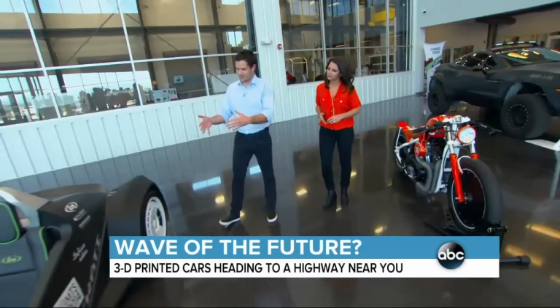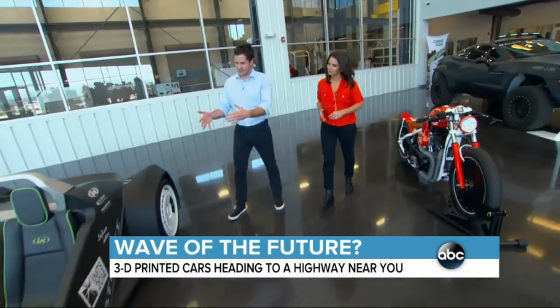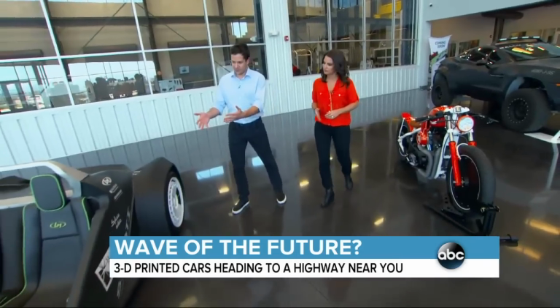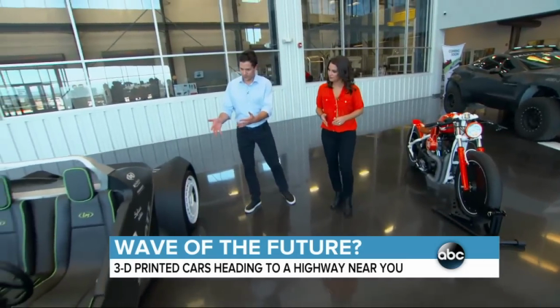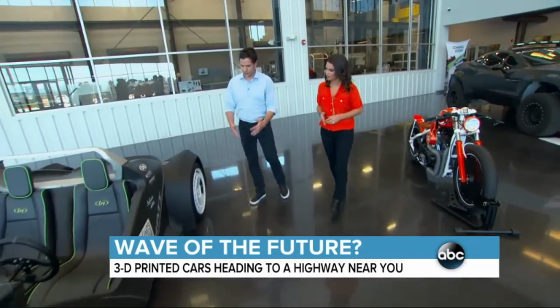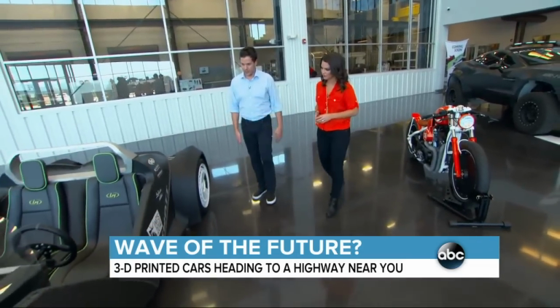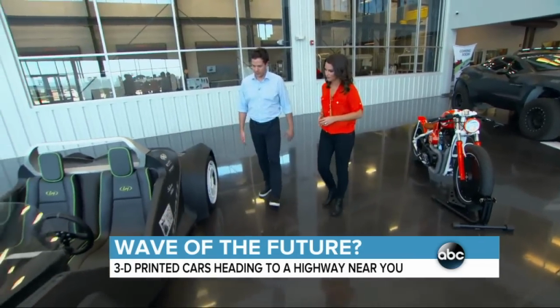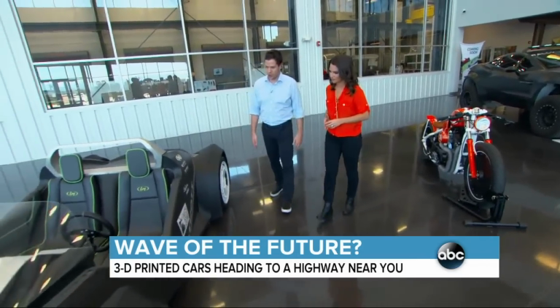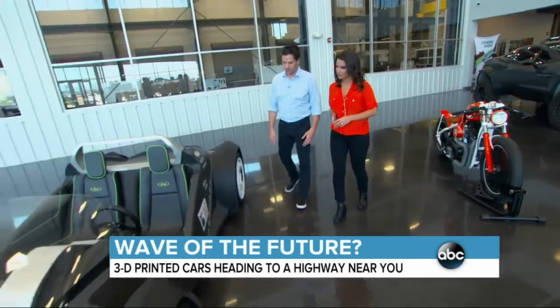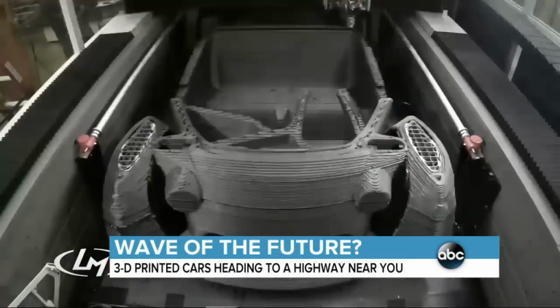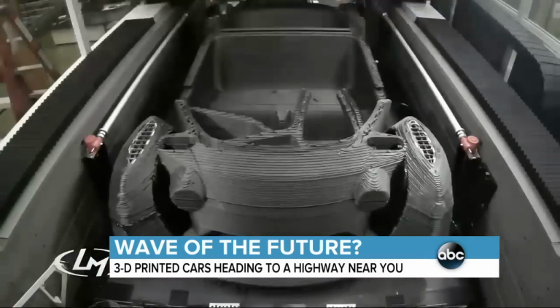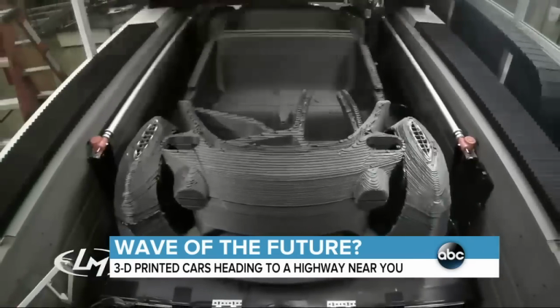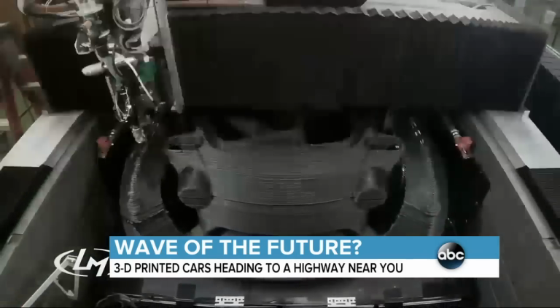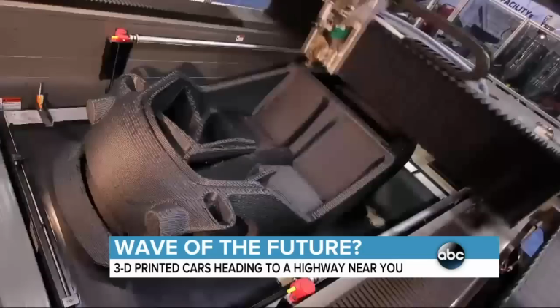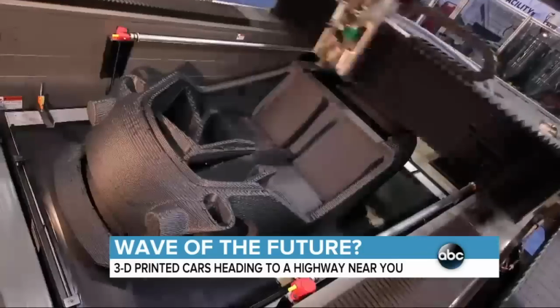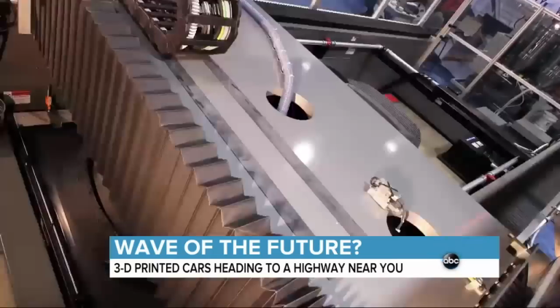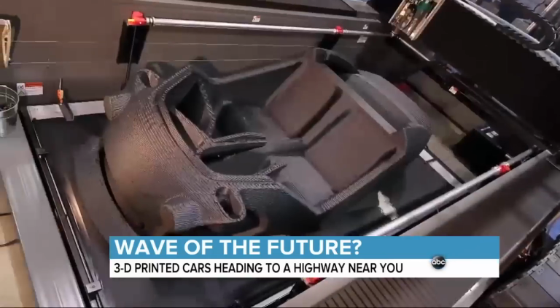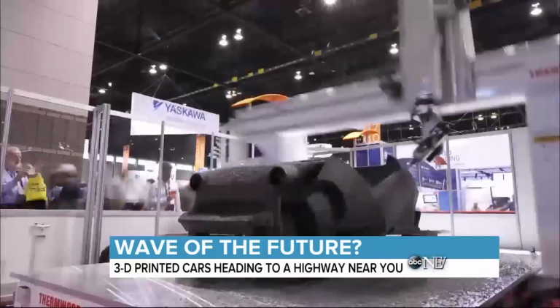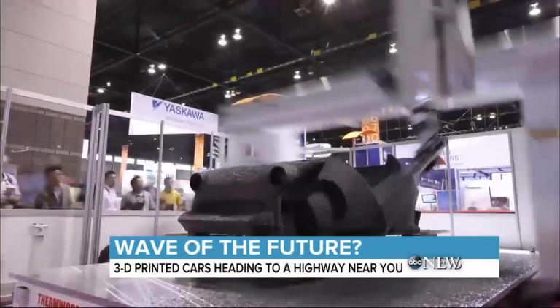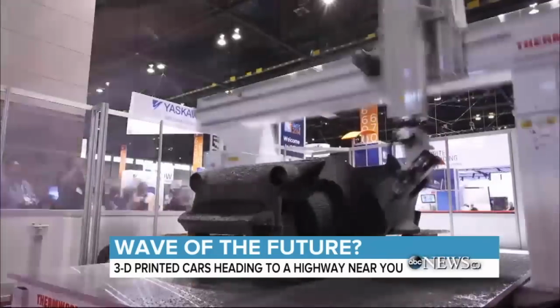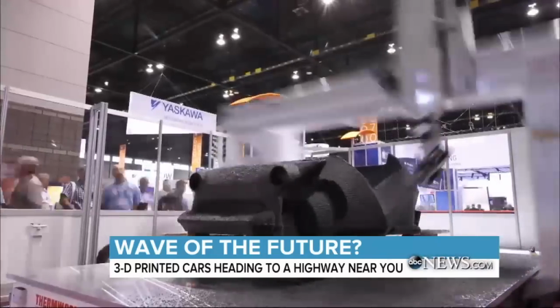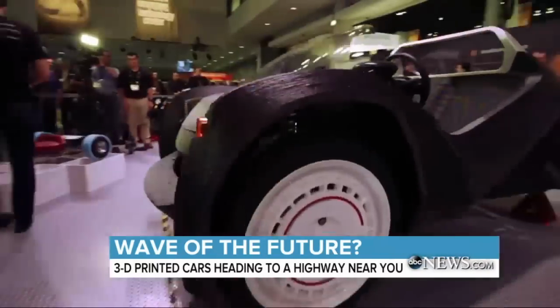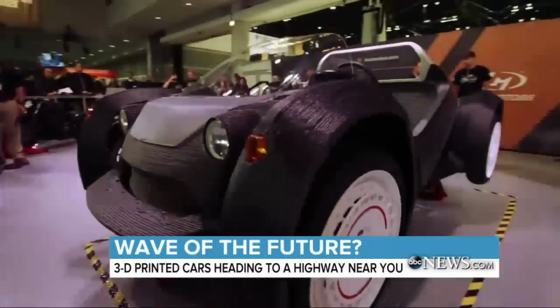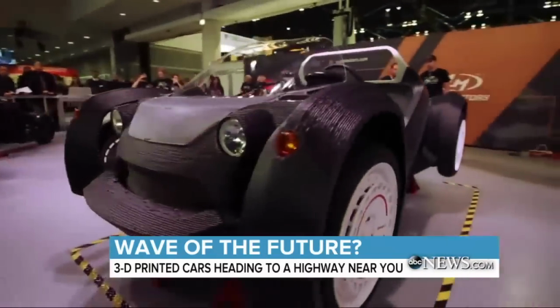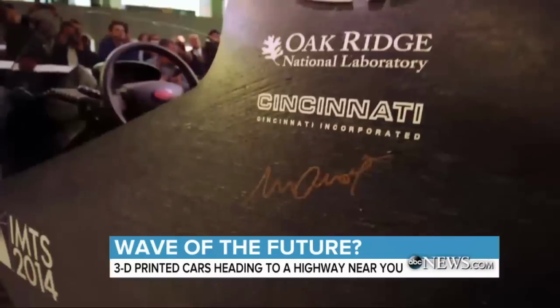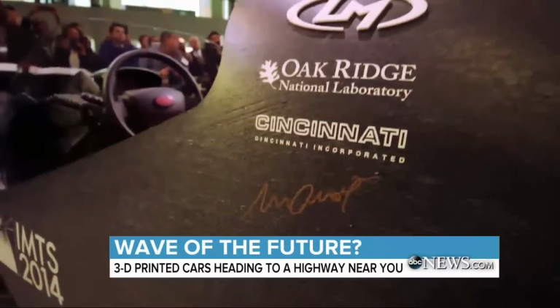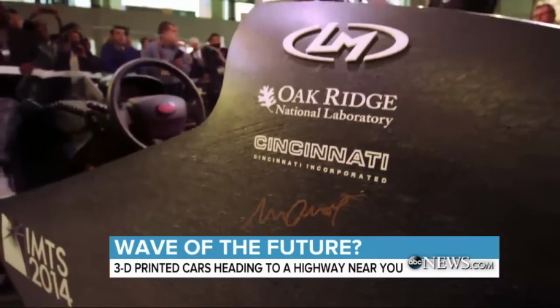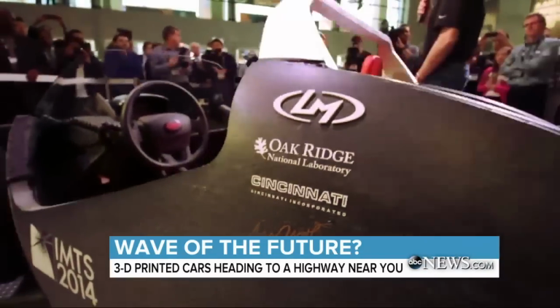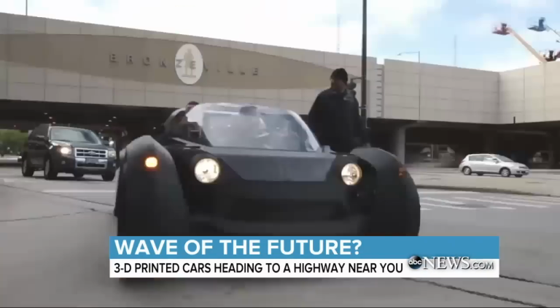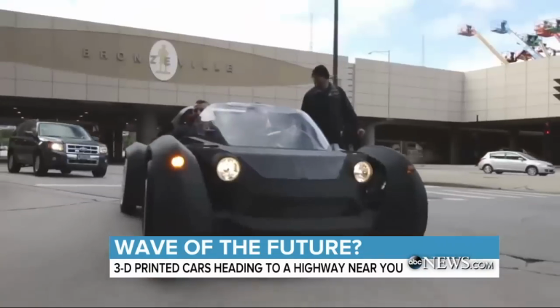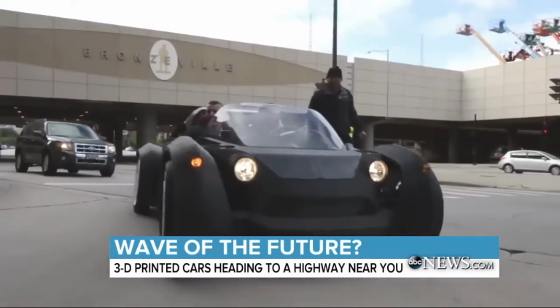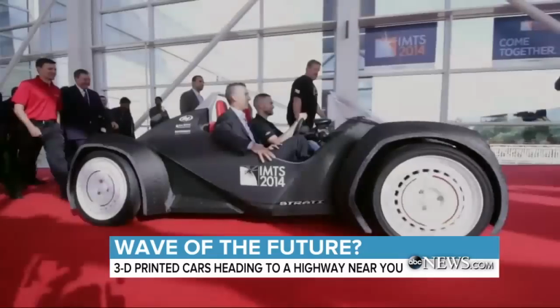This is the world's first 3D printed car. Local Motors first brought the idea to life in 2014, printing its first car live for the whole world to see.